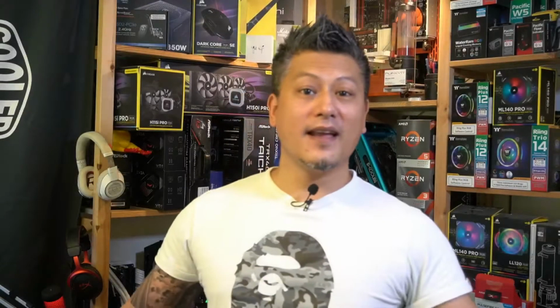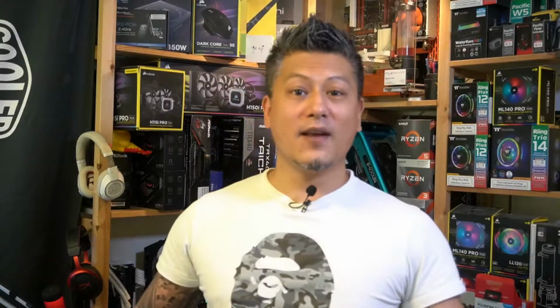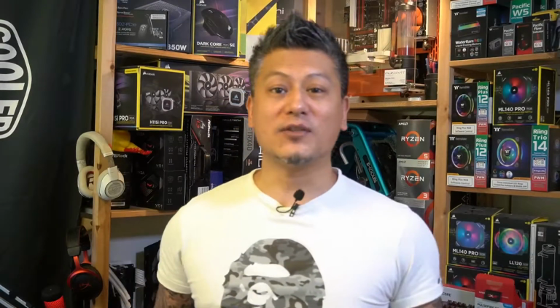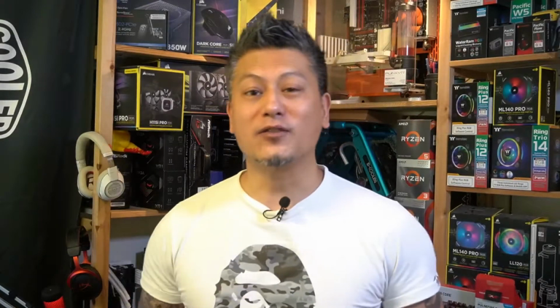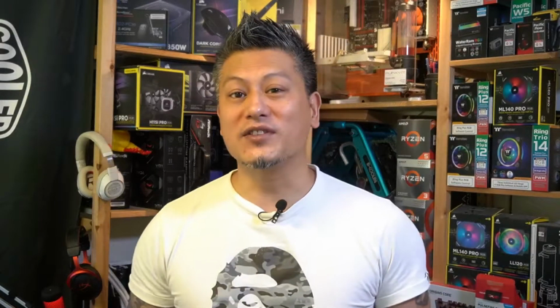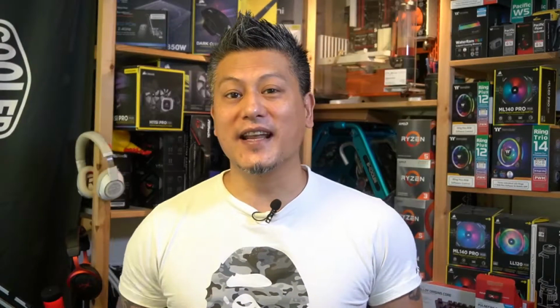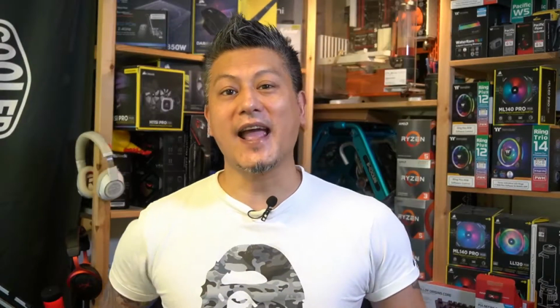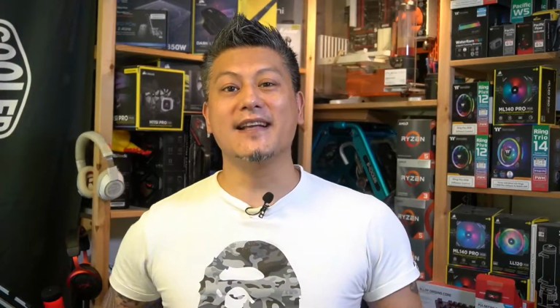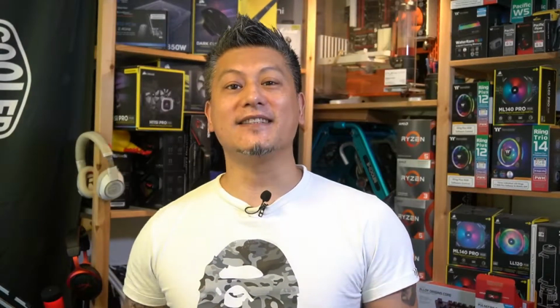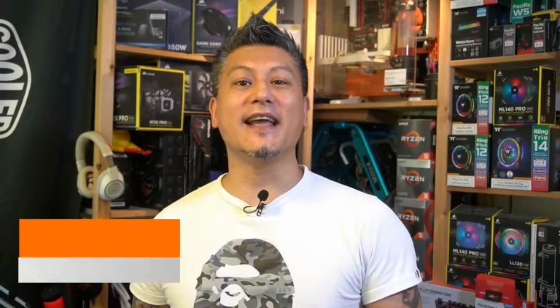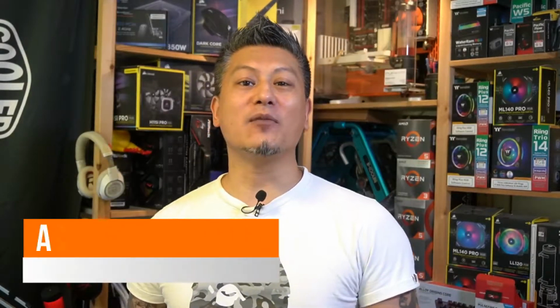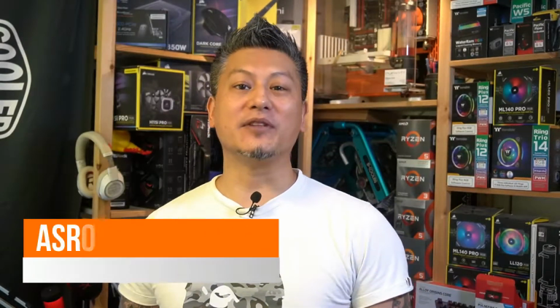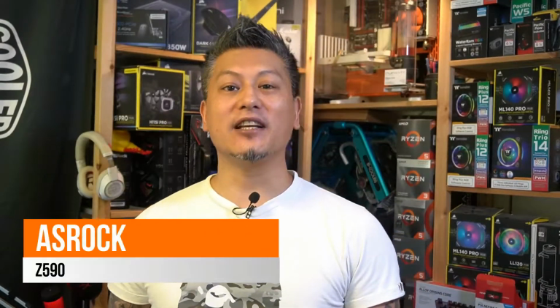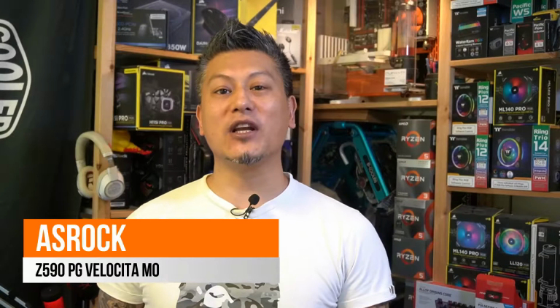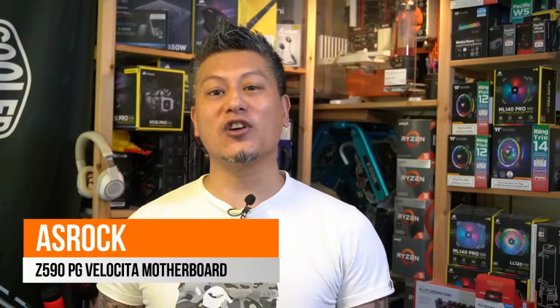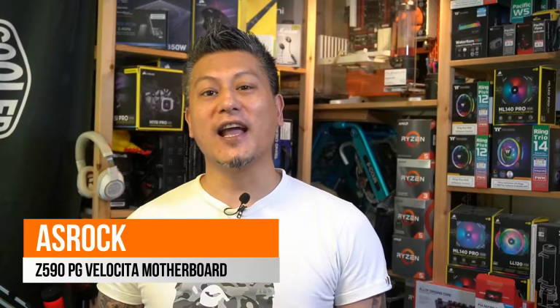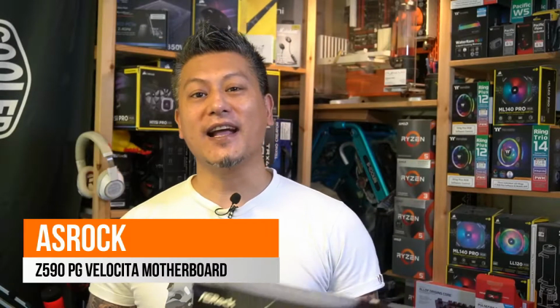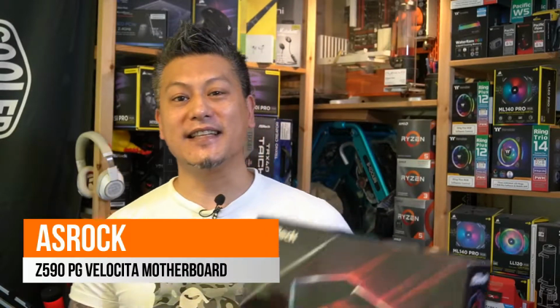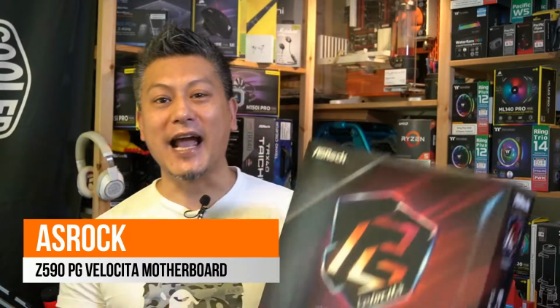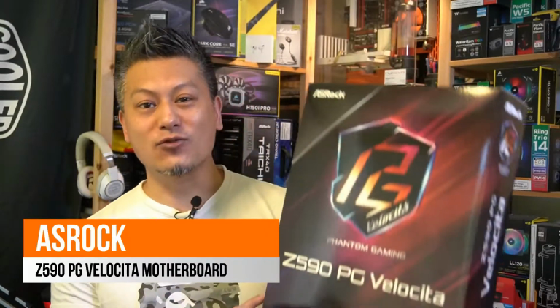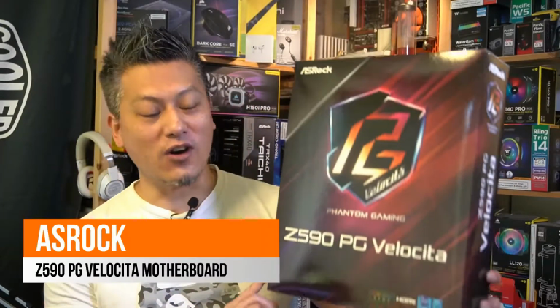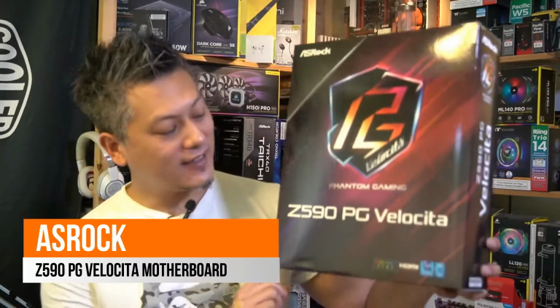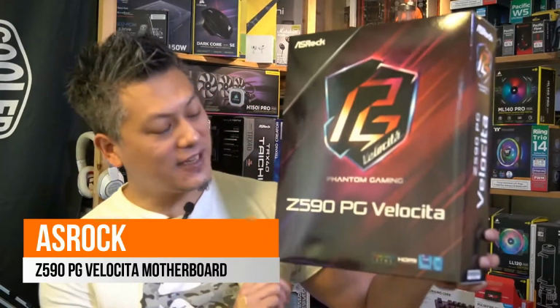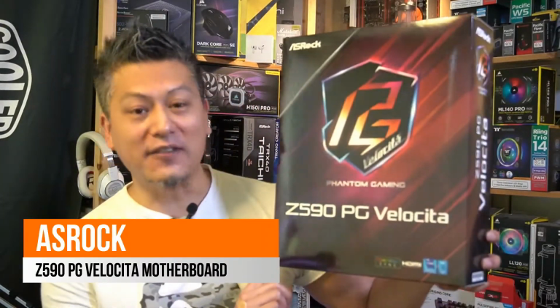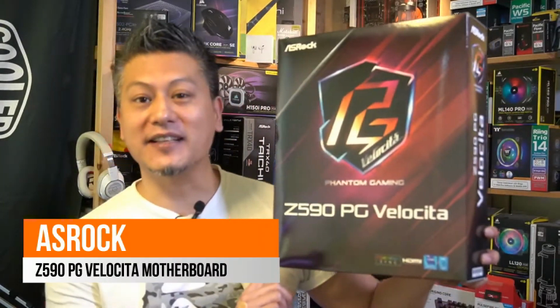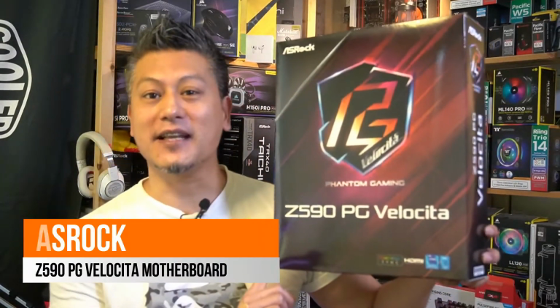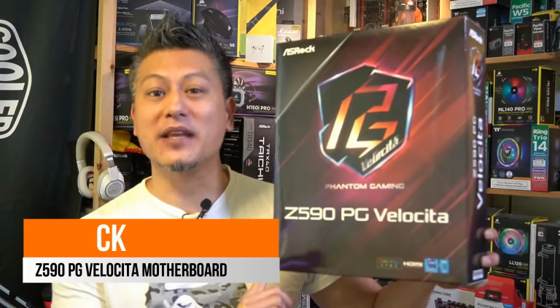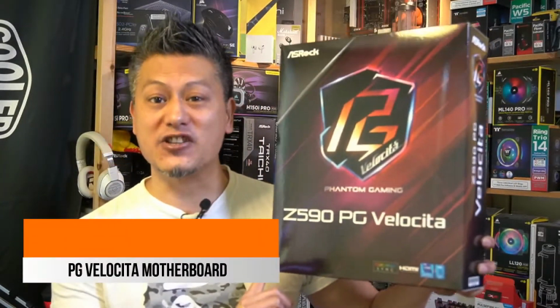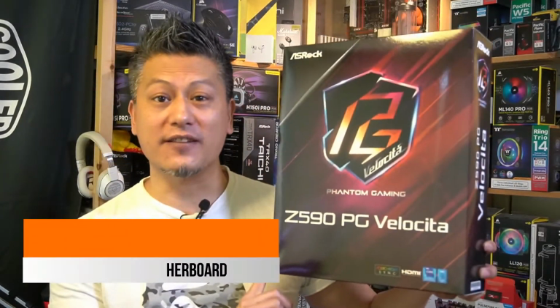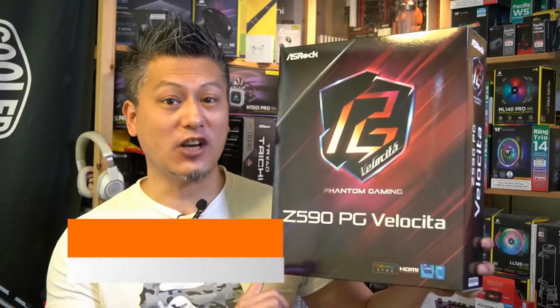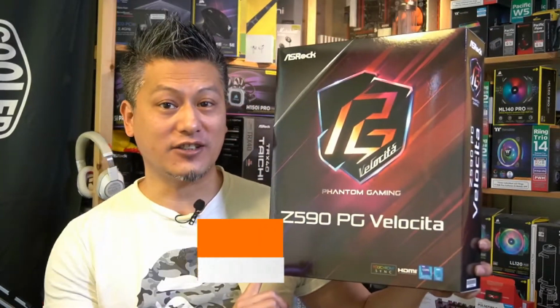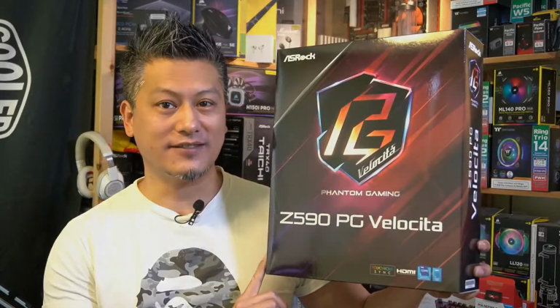Hey, what's up guys, Winston here and today we'll be taking a quick look at the ASRock Z590 PG Velocitor.